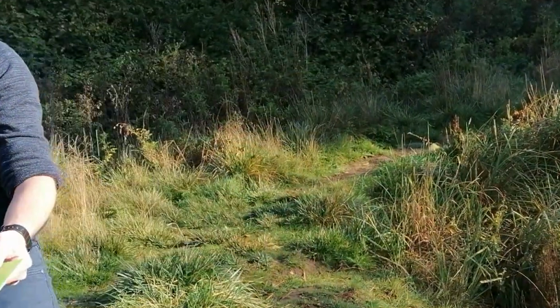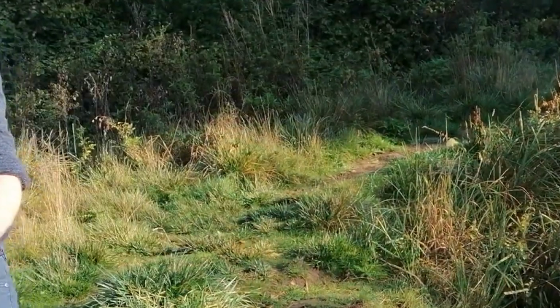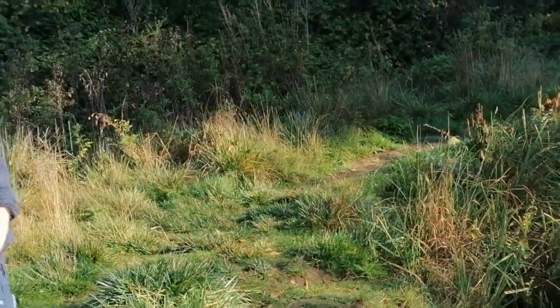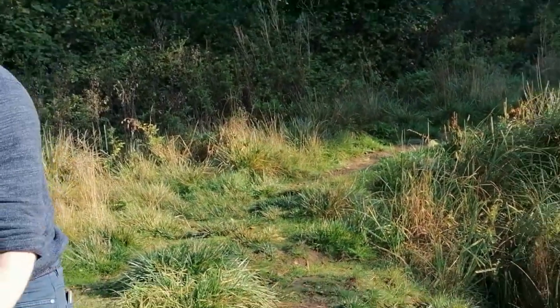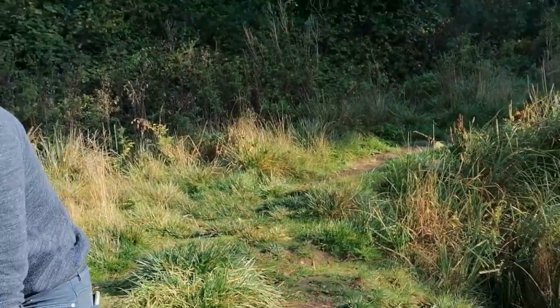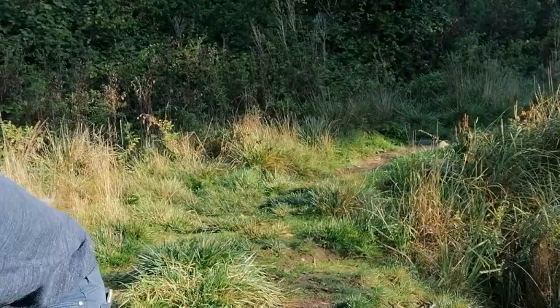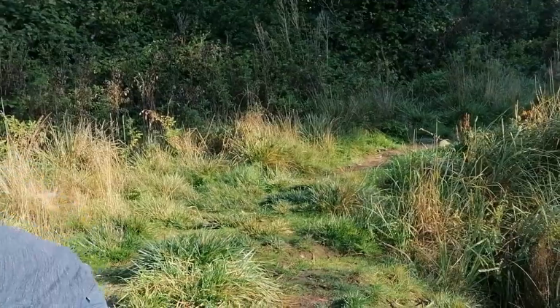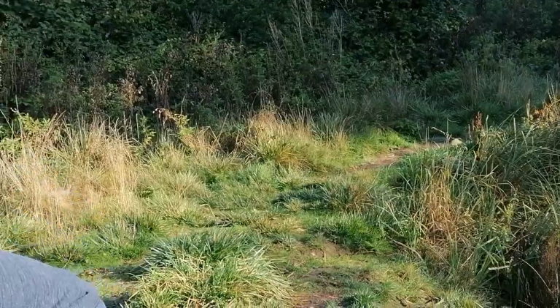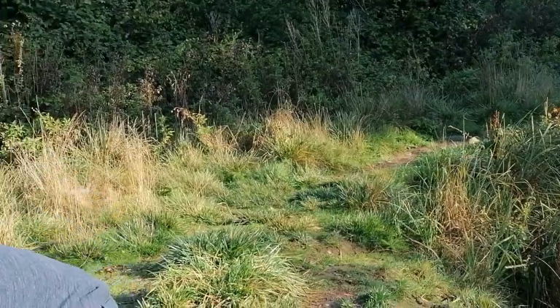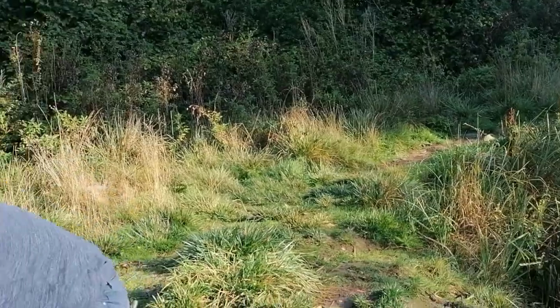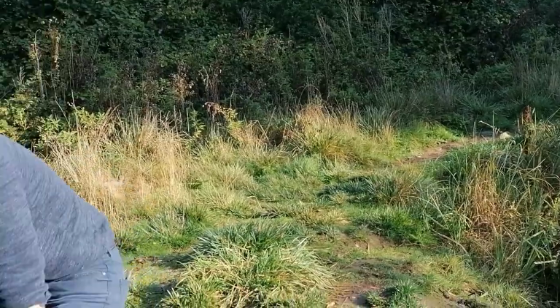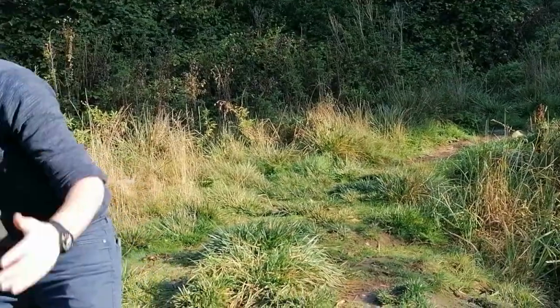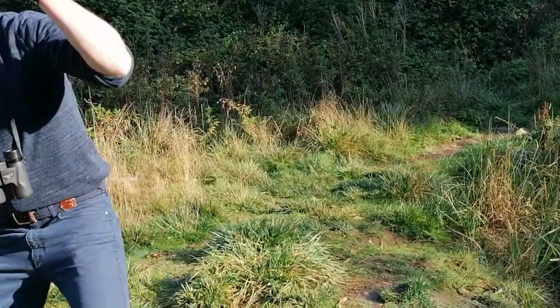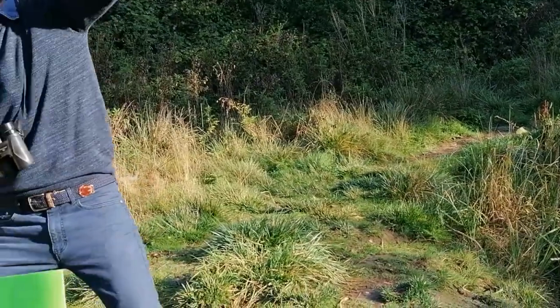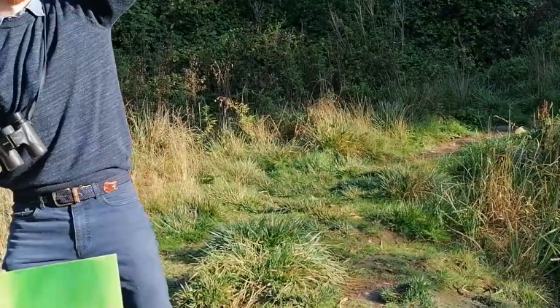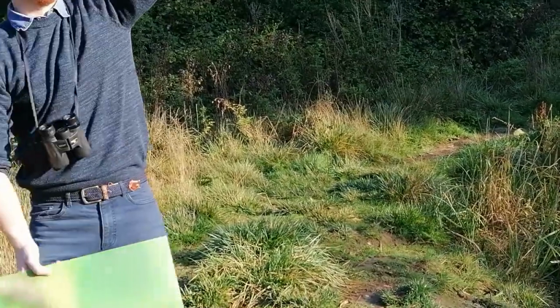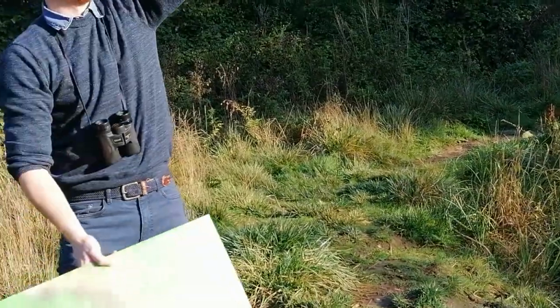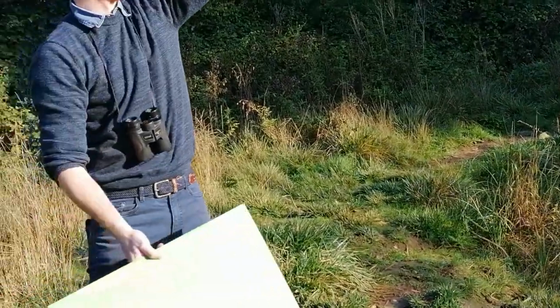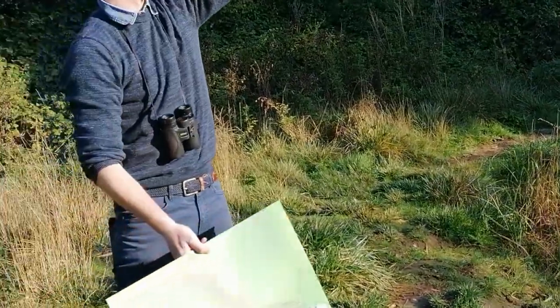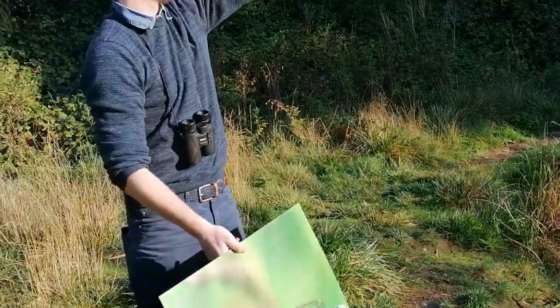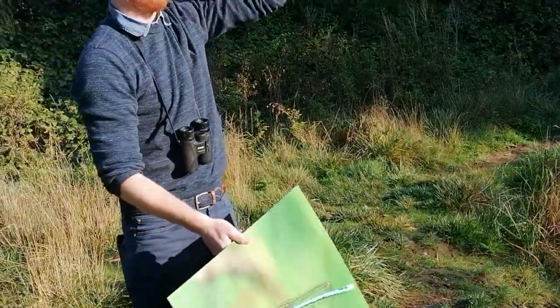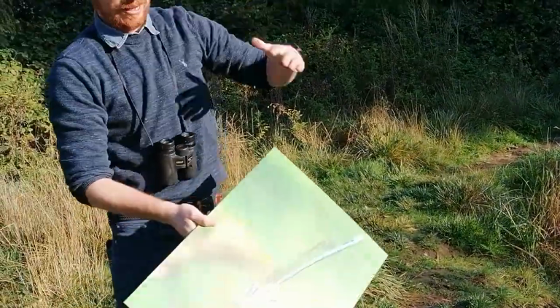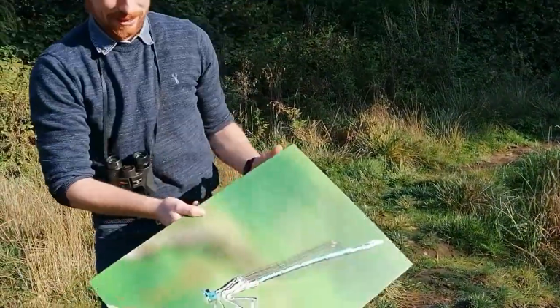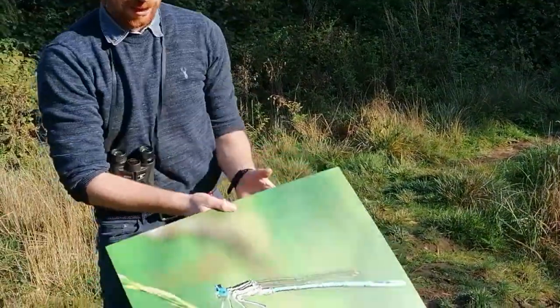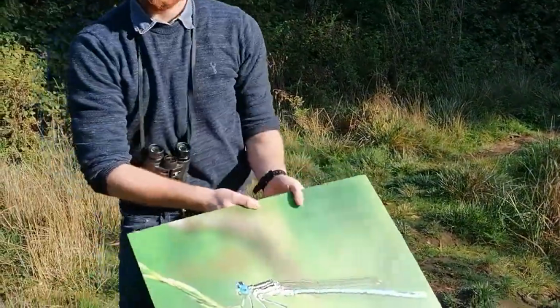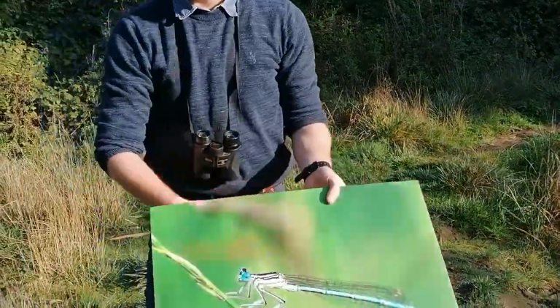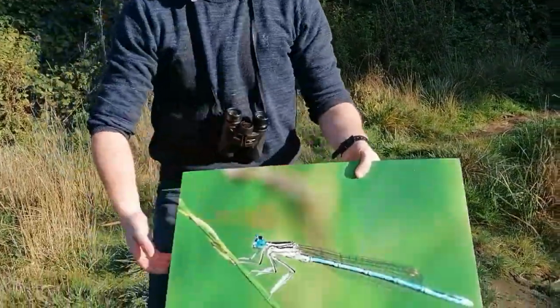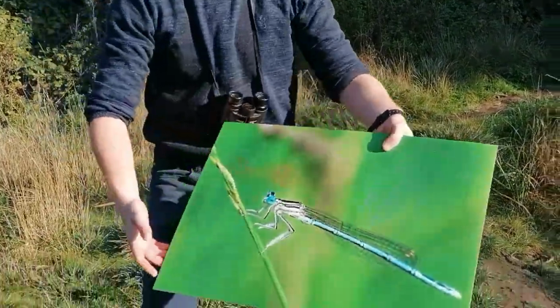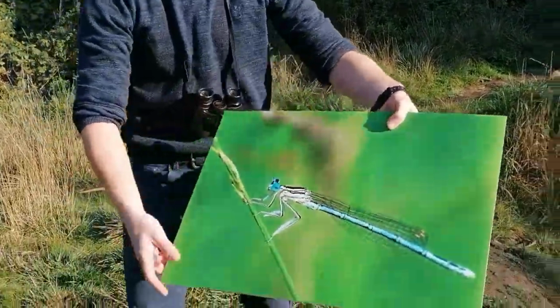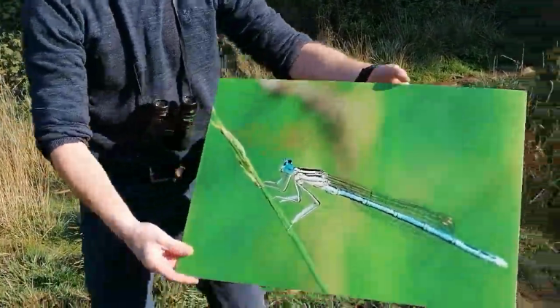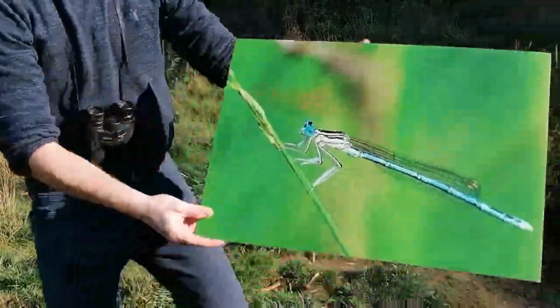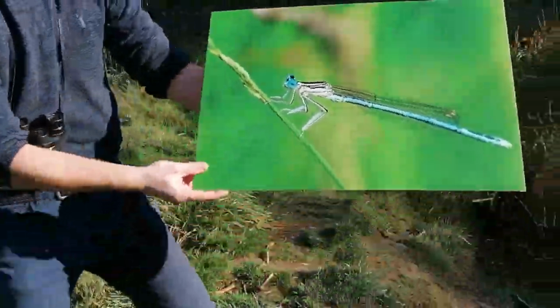Can you hear the woodpecker? I'll tell you about woodpeckers in the next episode.